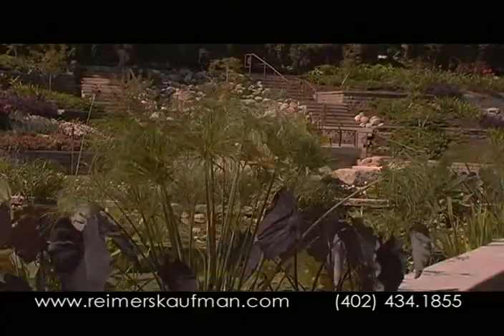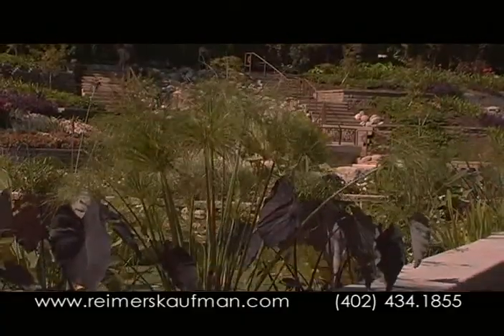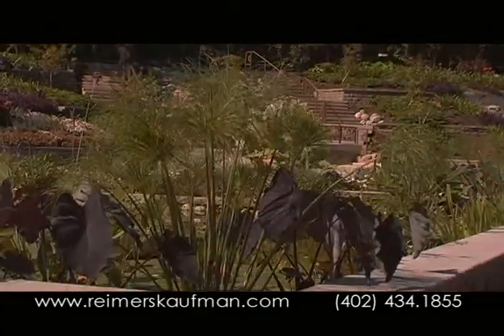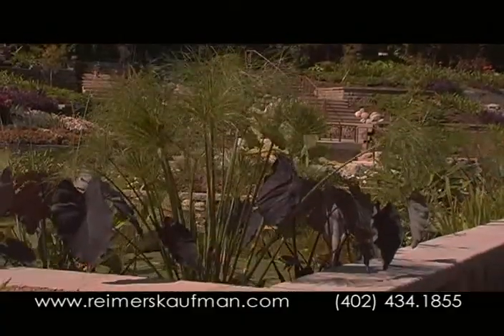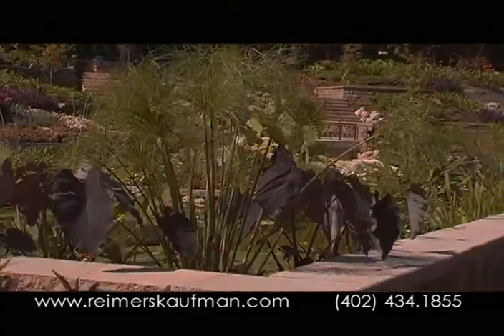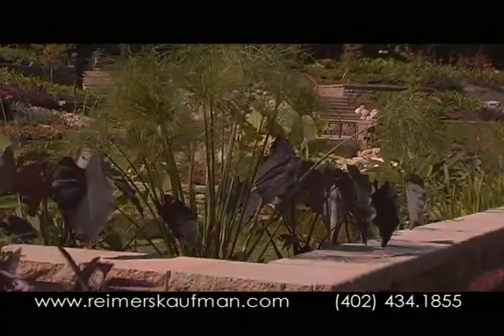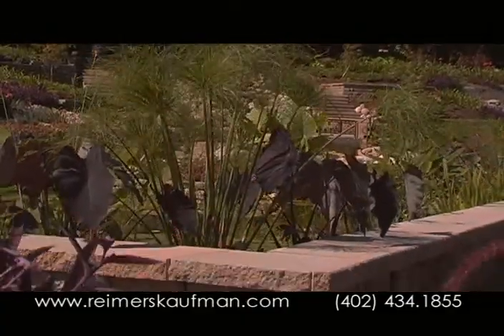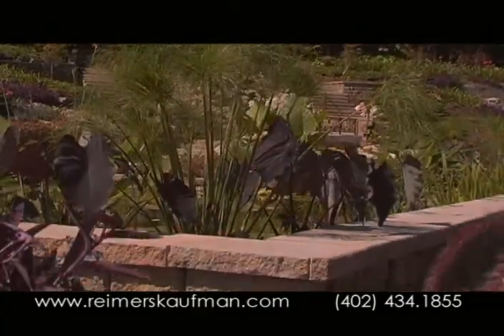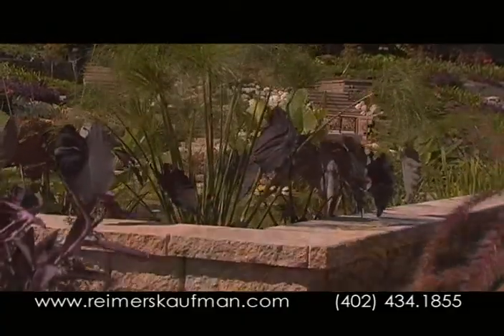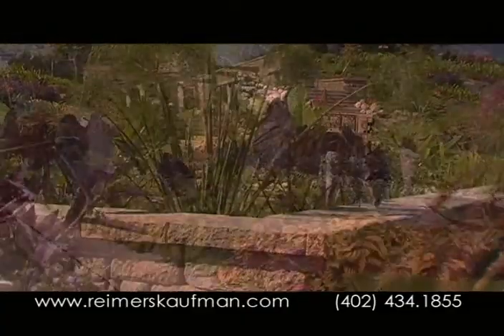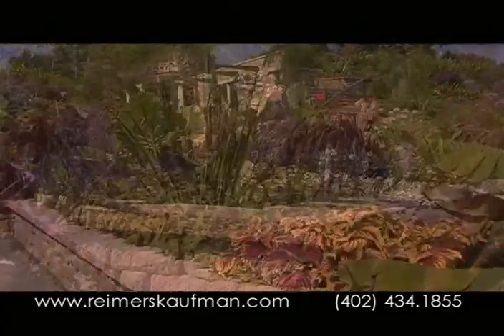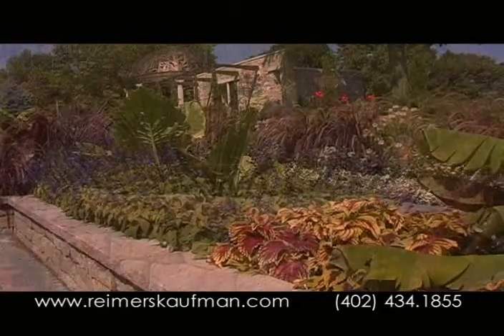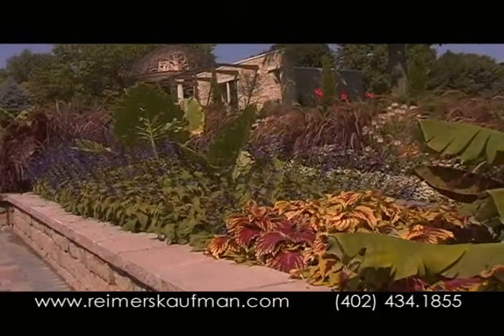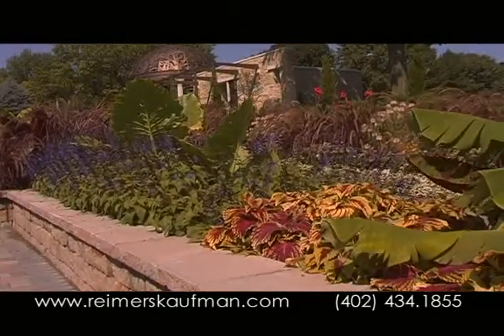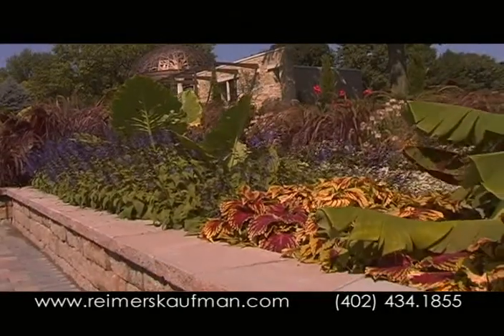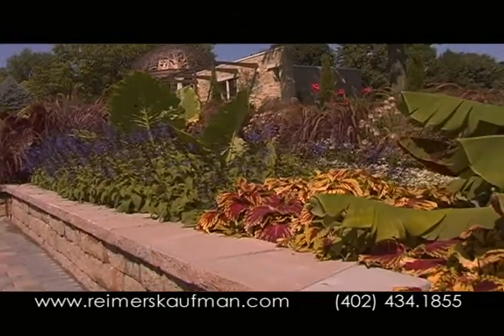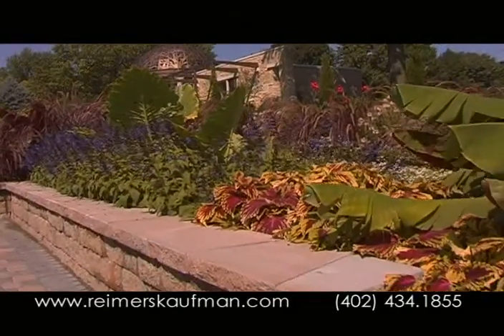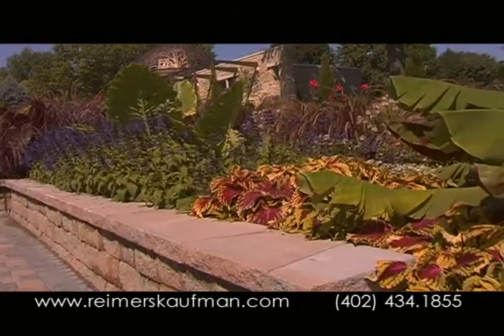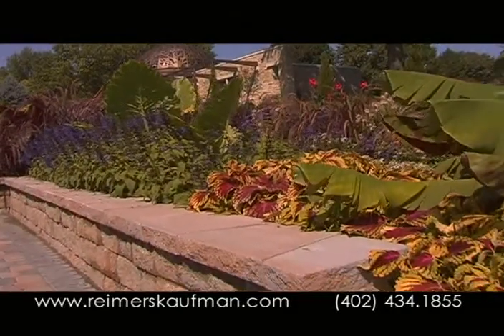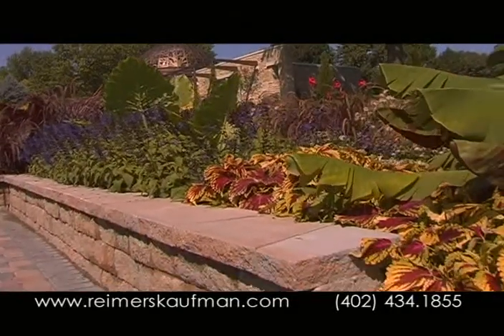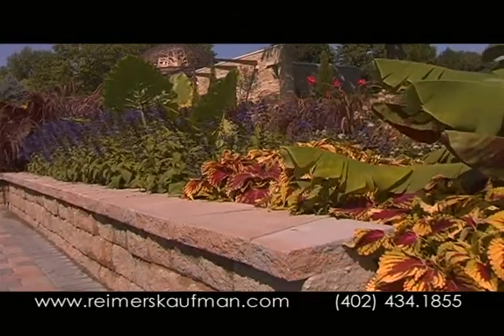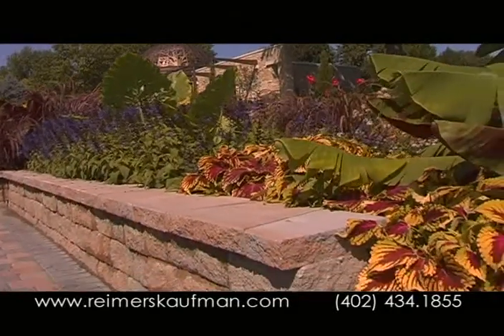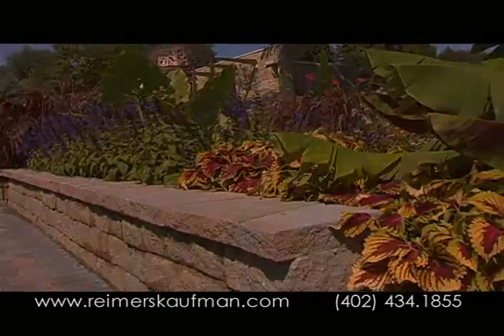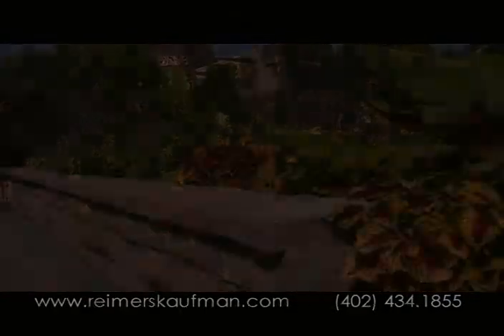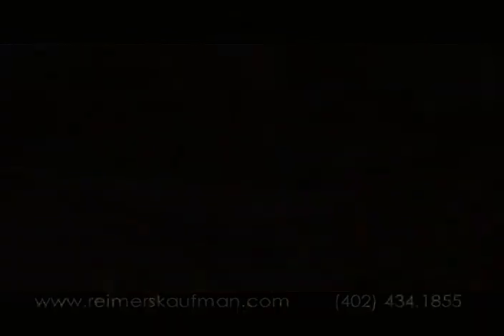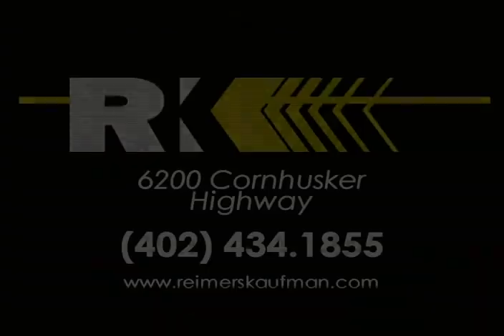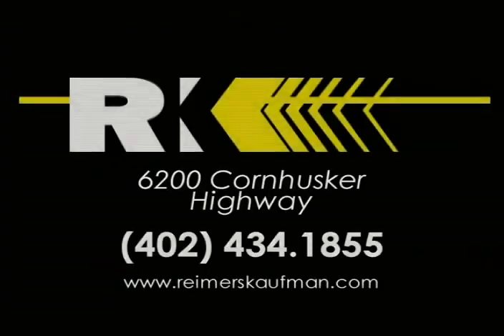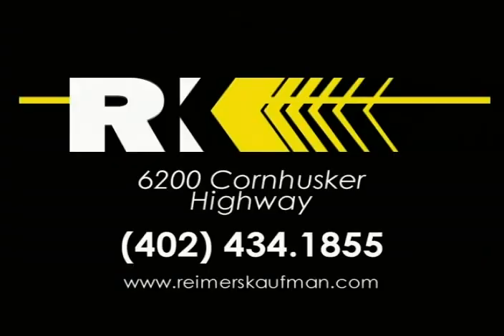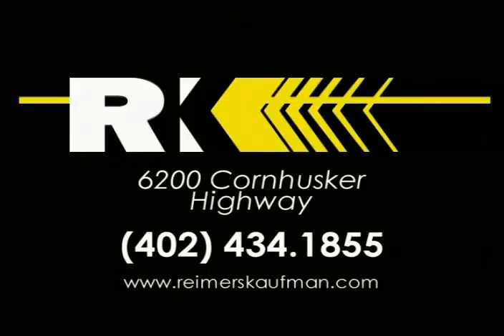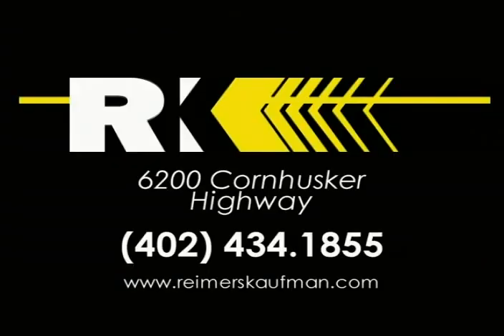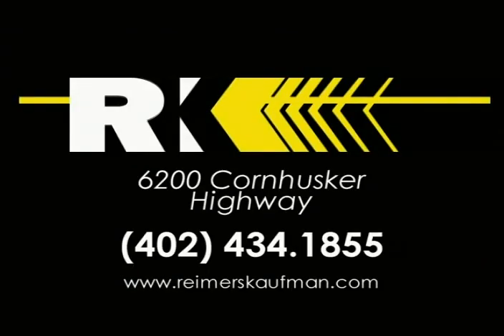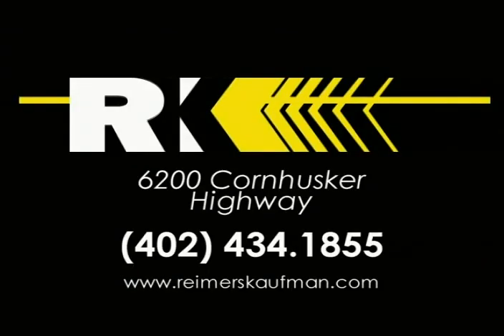Available at Reimers Kauffman, 6200 Cornhusker Highway. Visit our outdoor showroom.